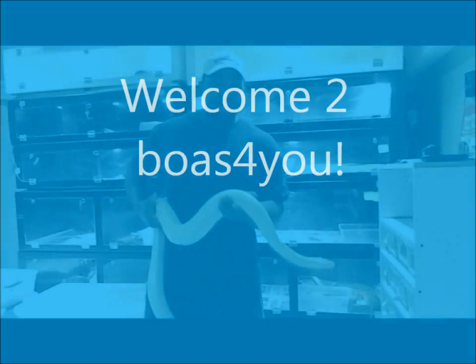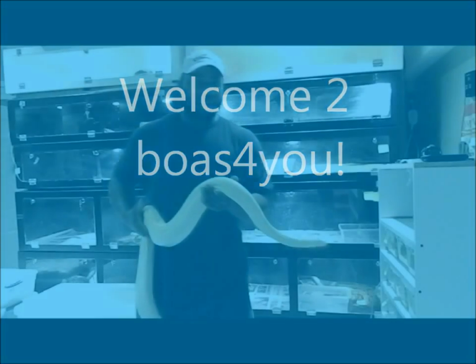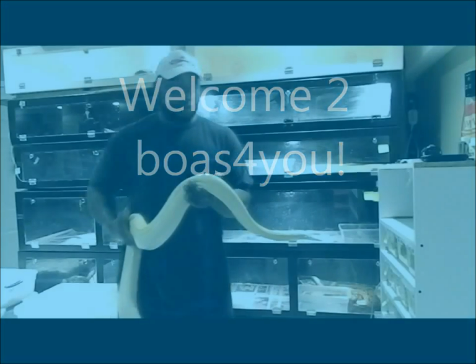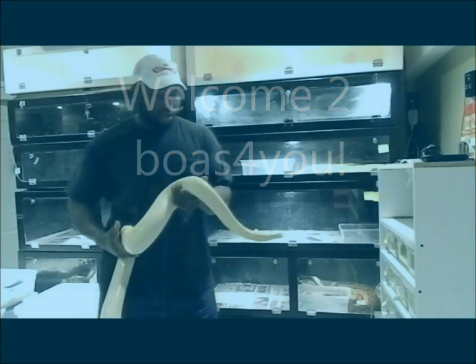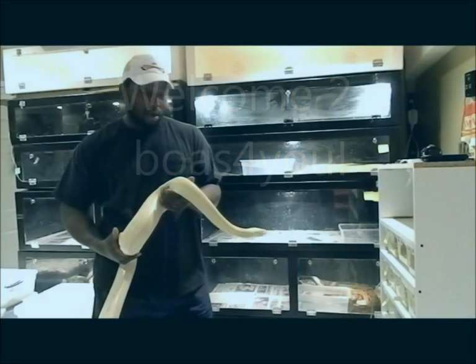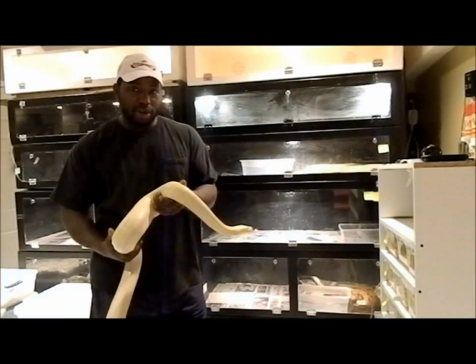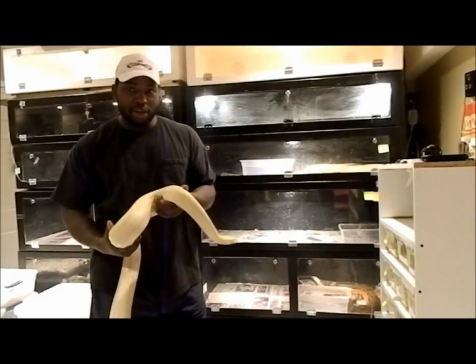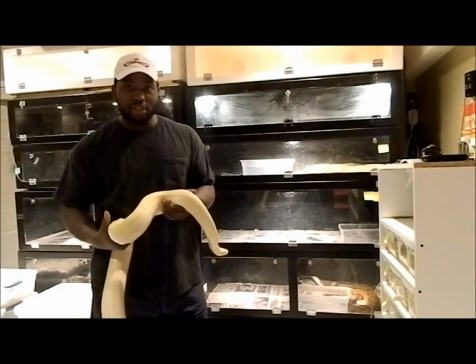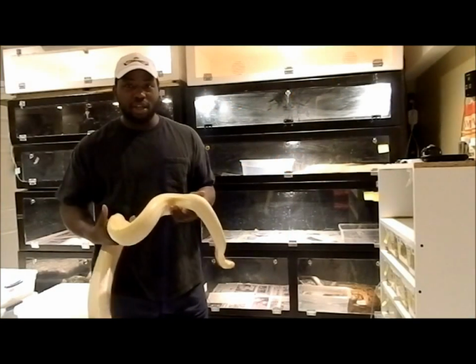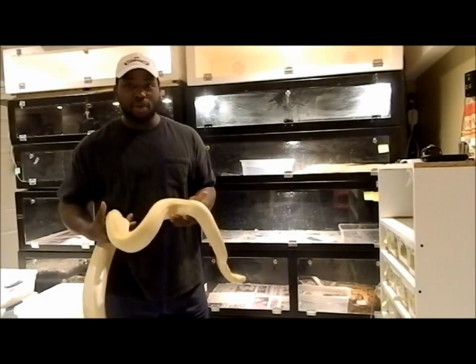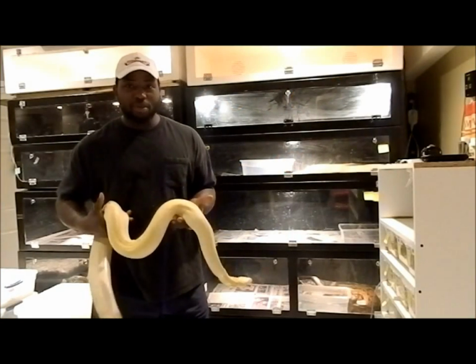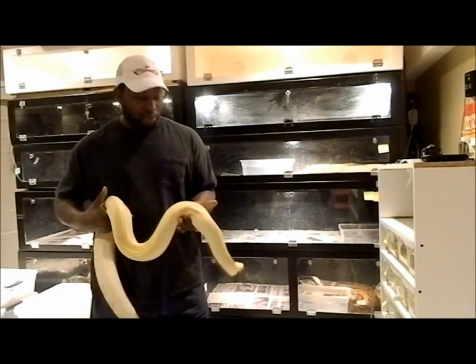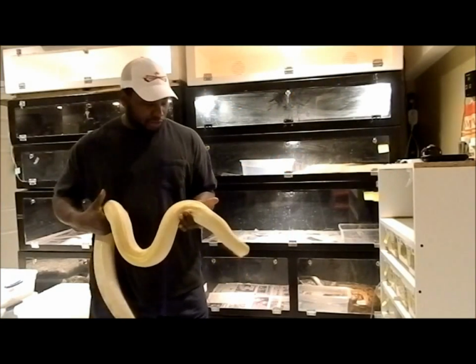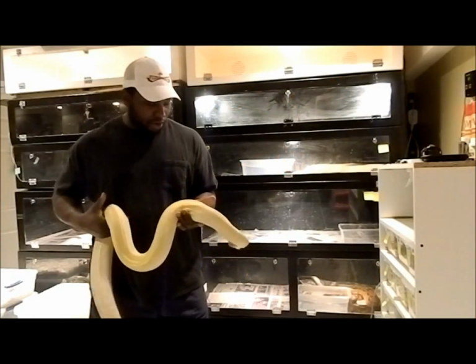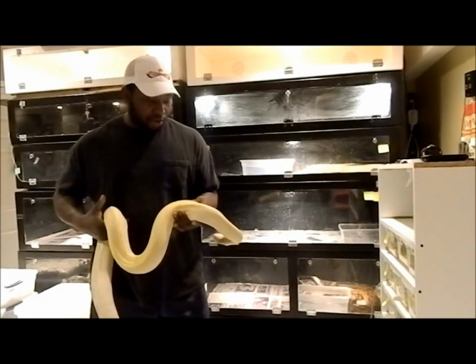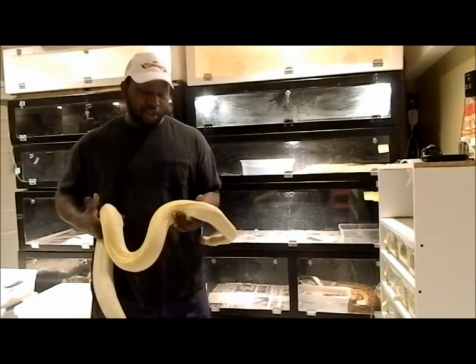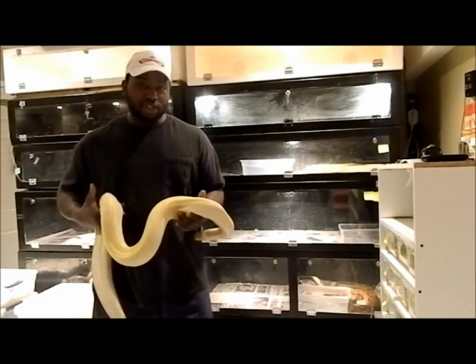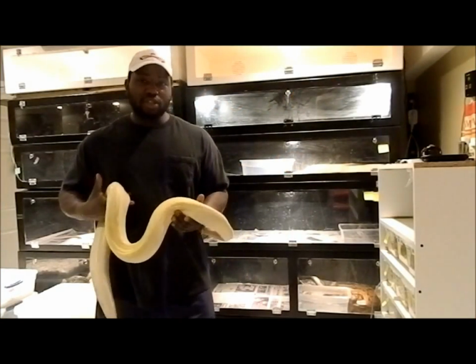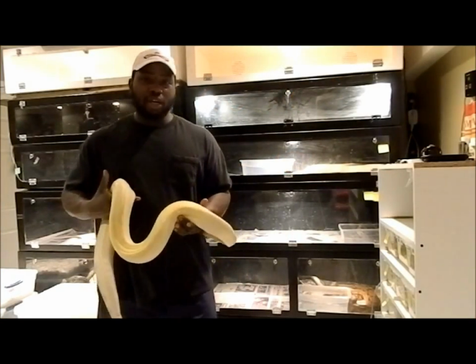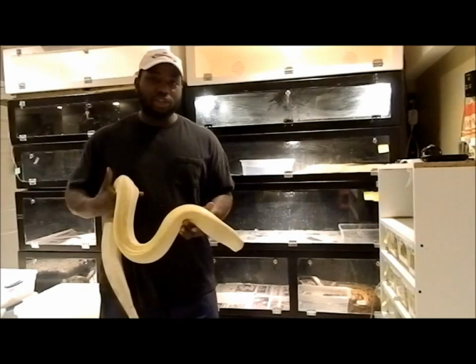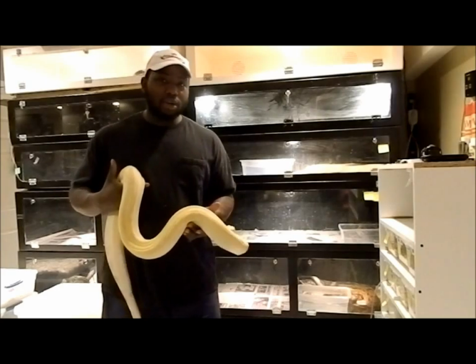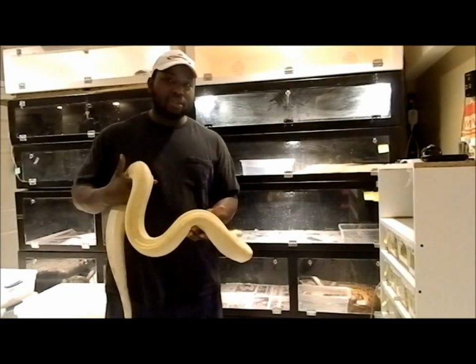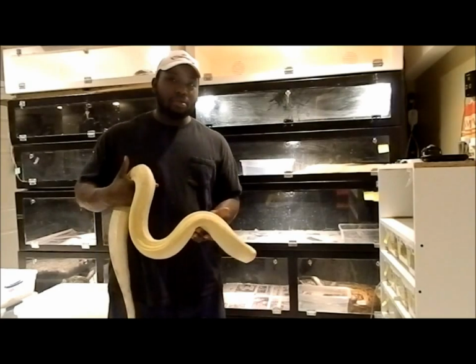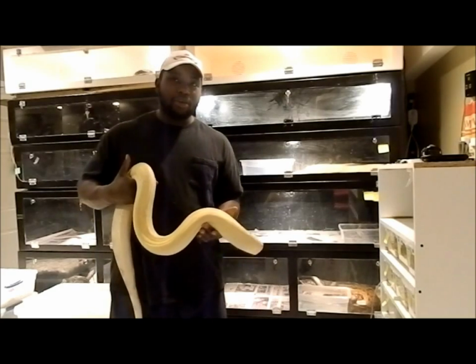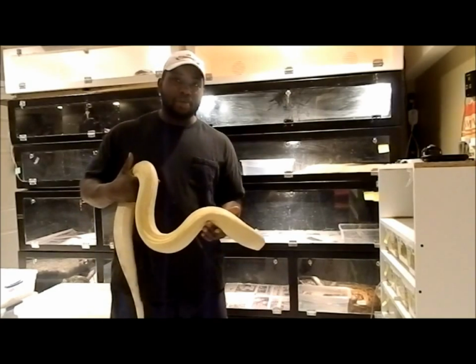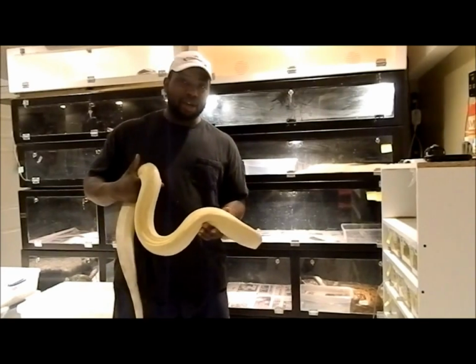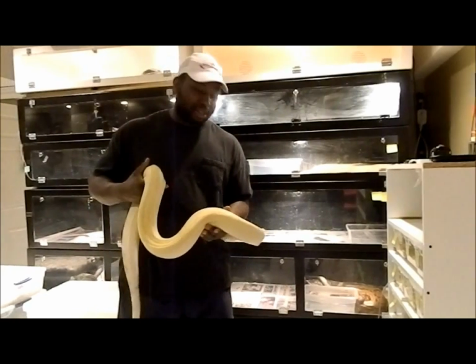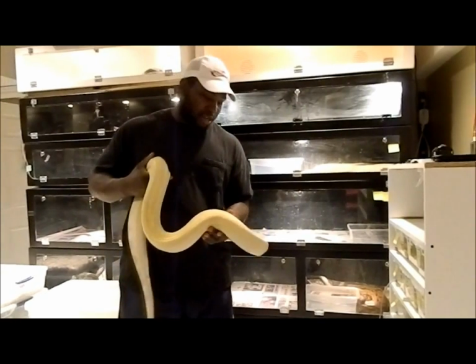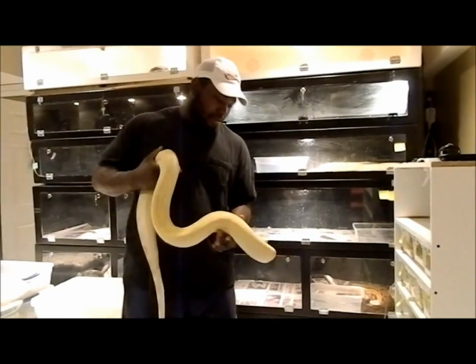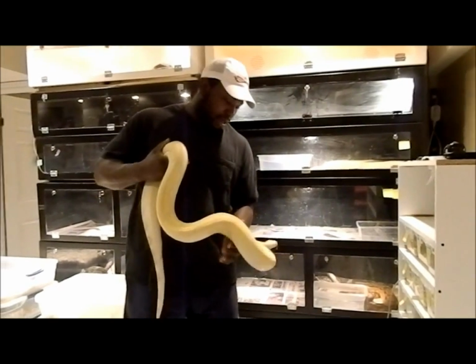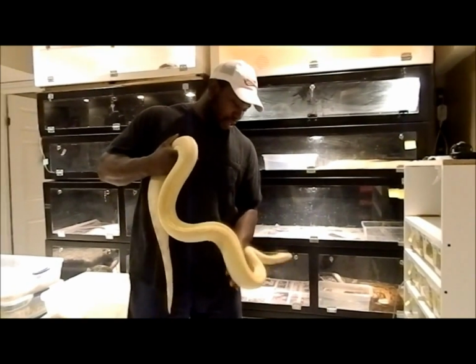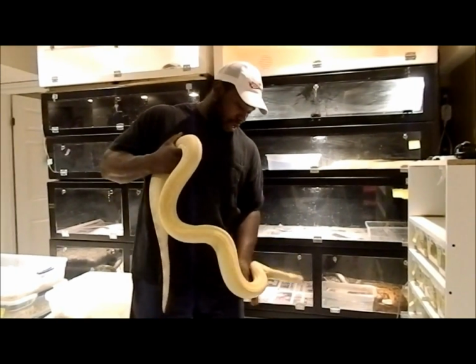Hey YouTube, how are you guys today? Welcome to Bulls4U. Just thought I'd show off some of my reptiles, get some of my snakes.